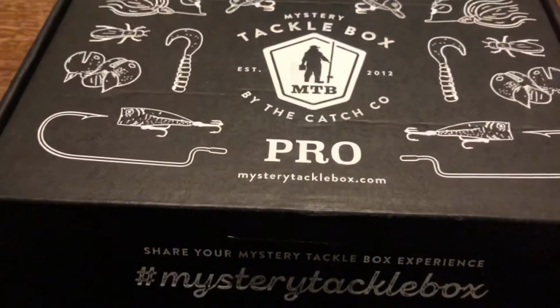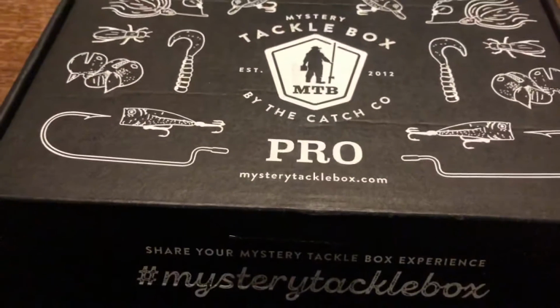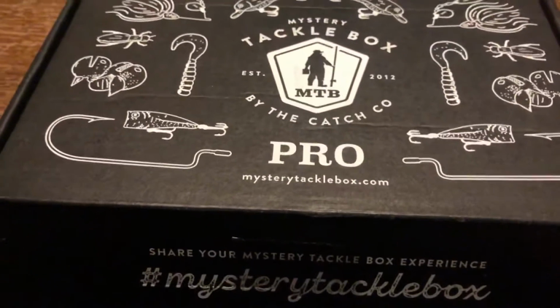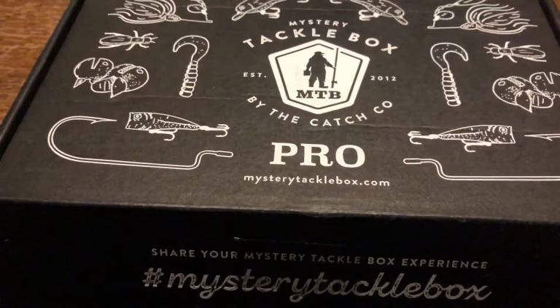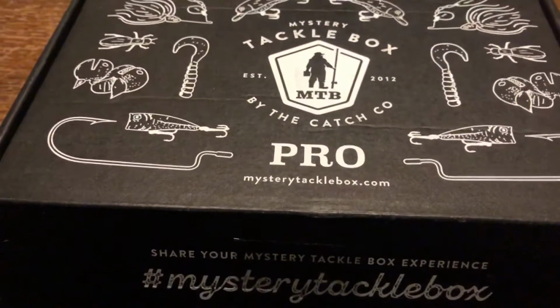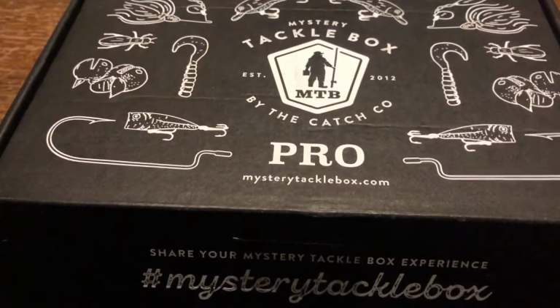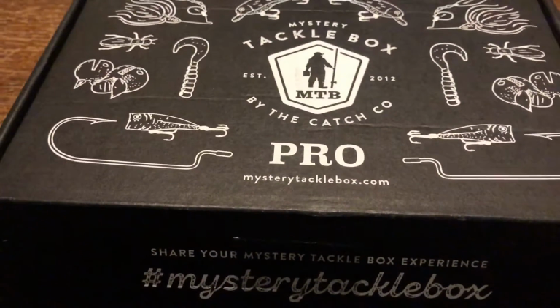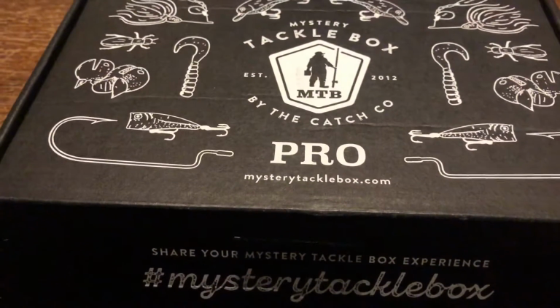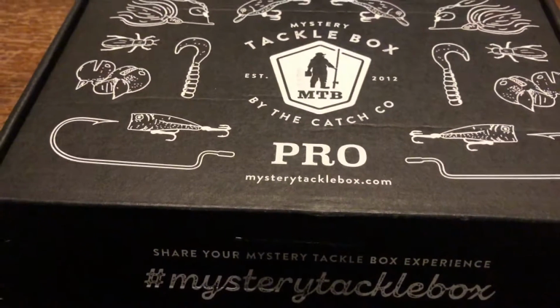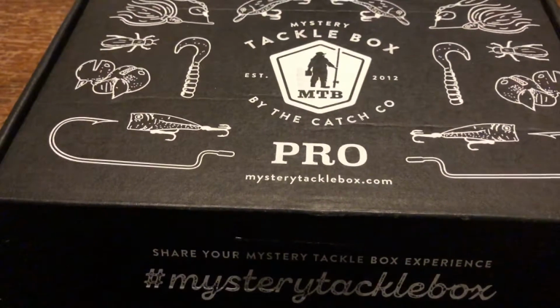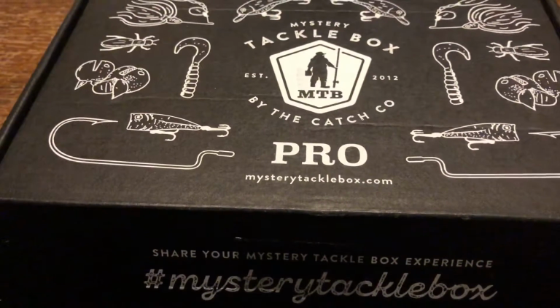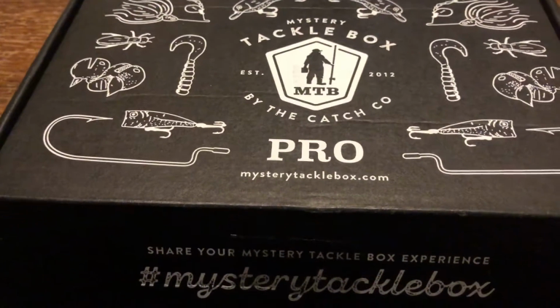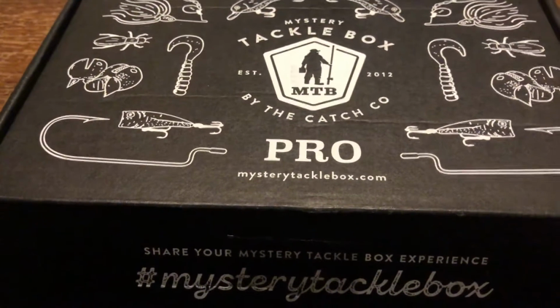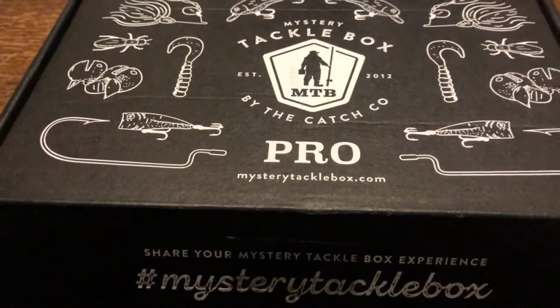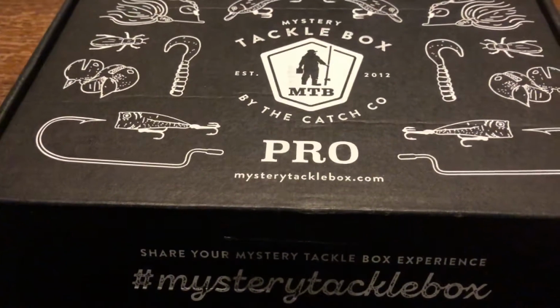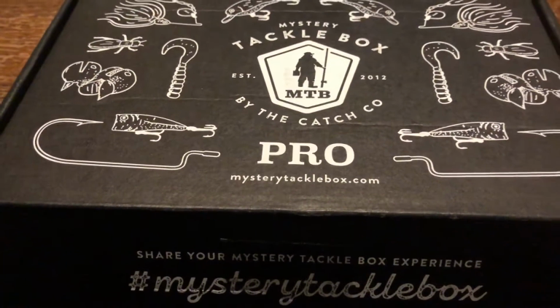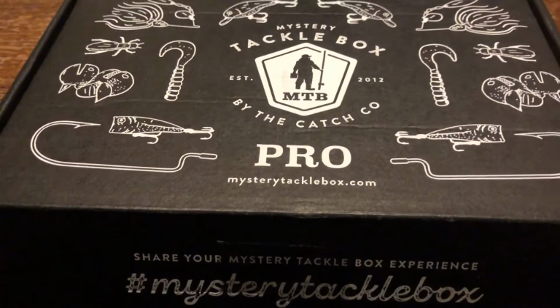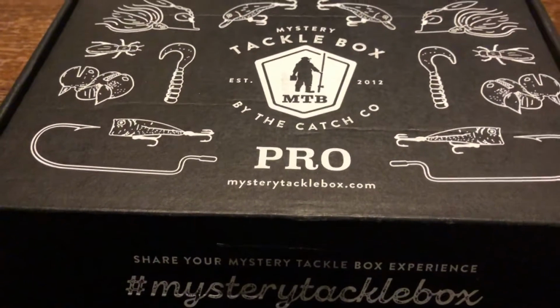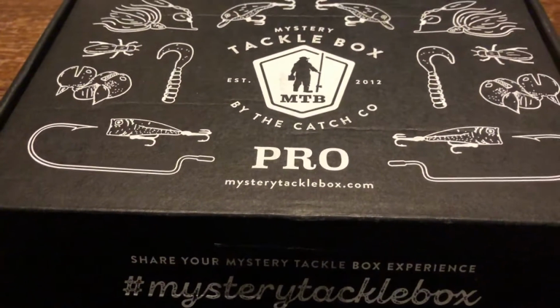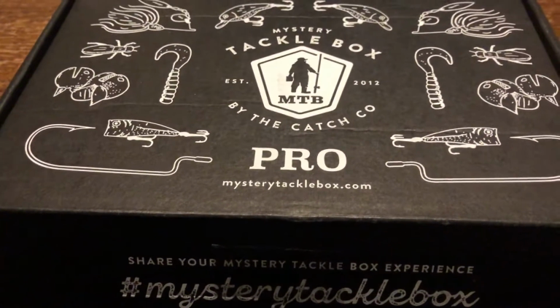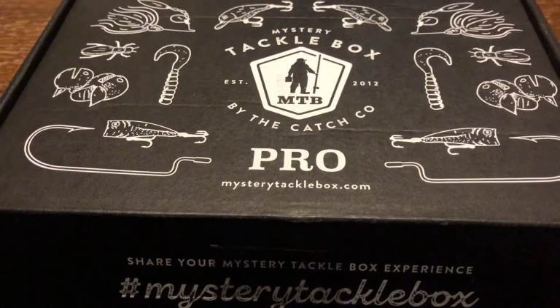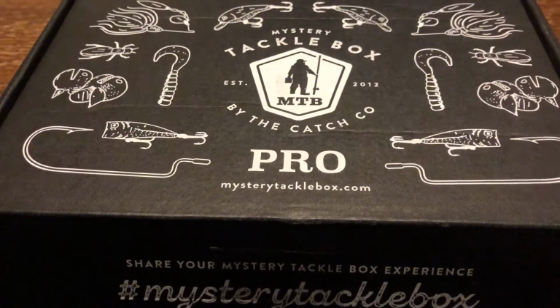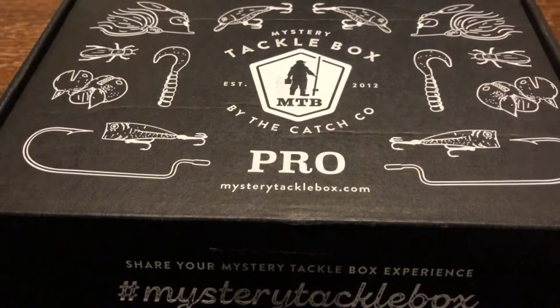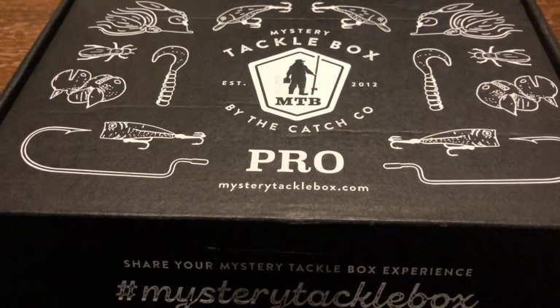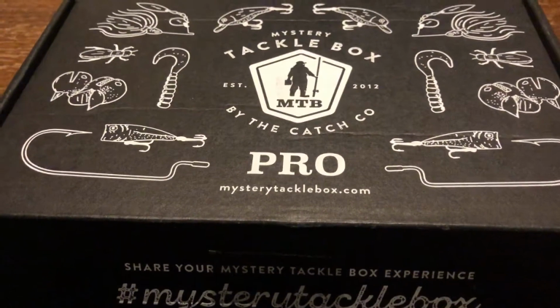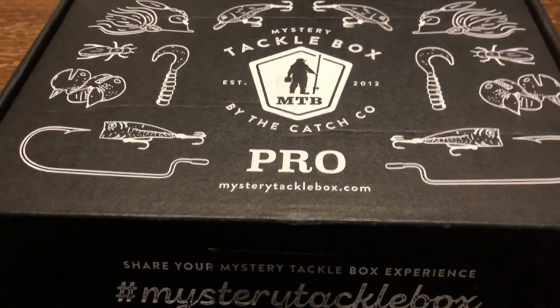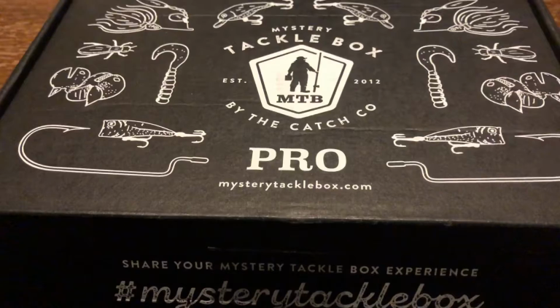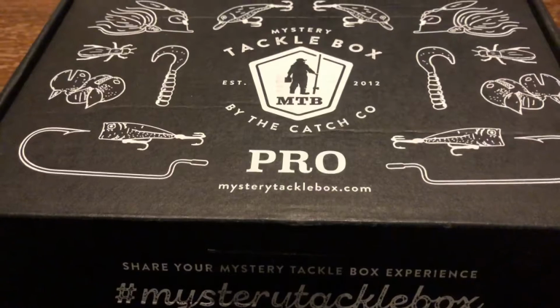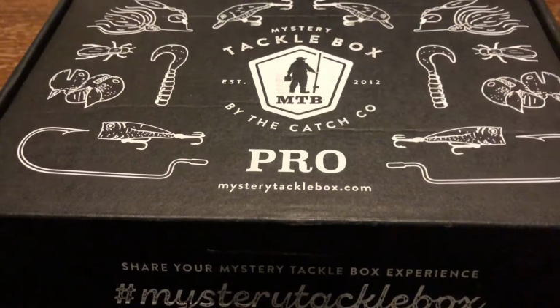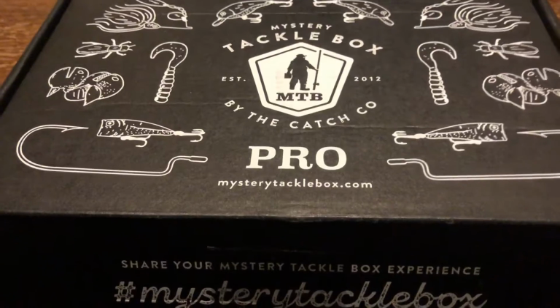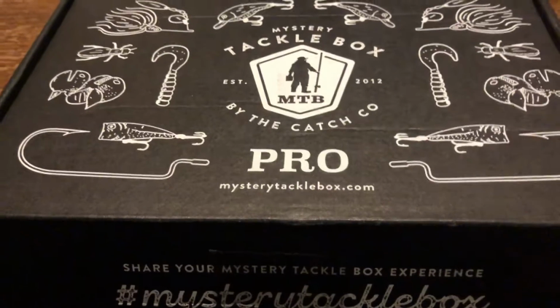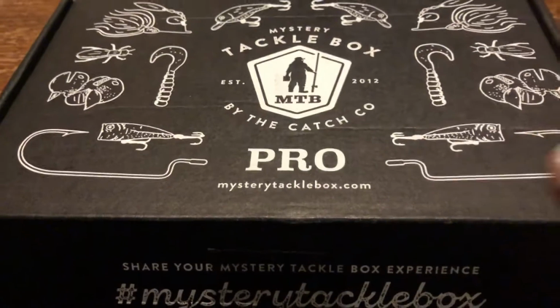The MTB Bass Pro Box for September 2019.